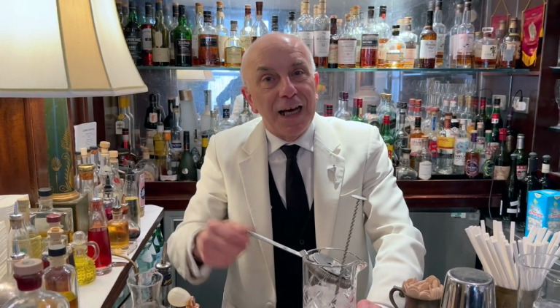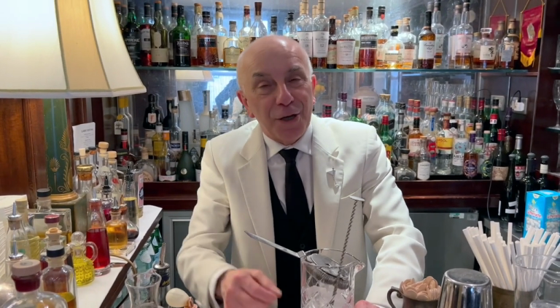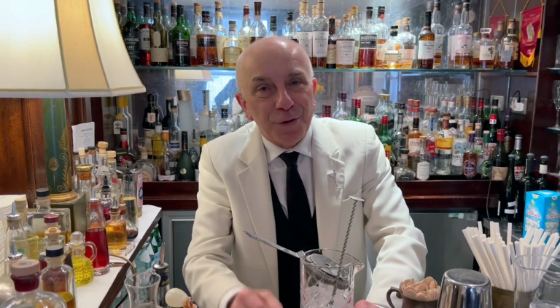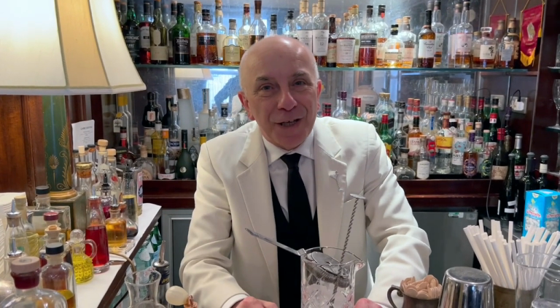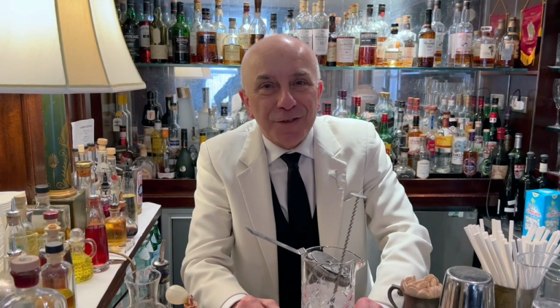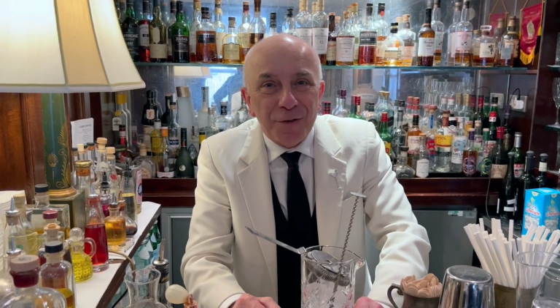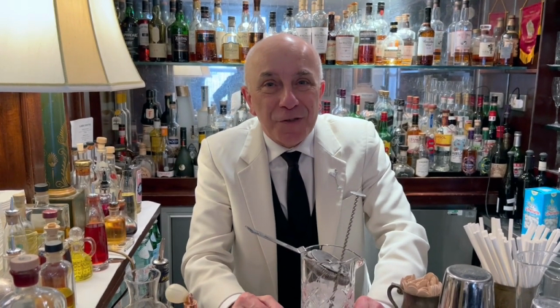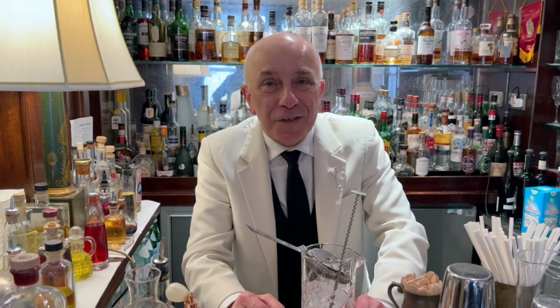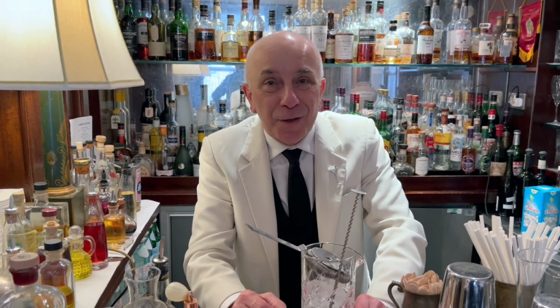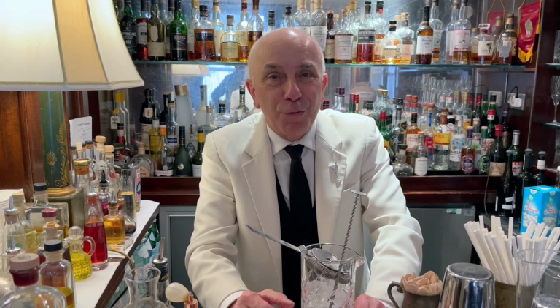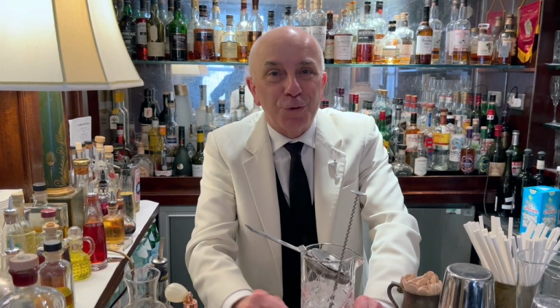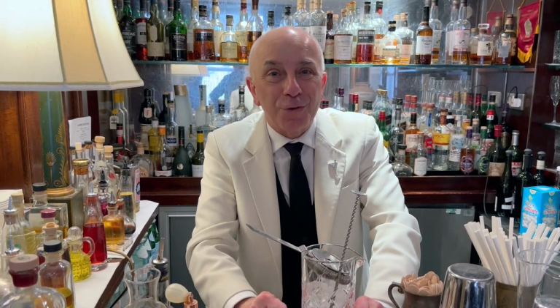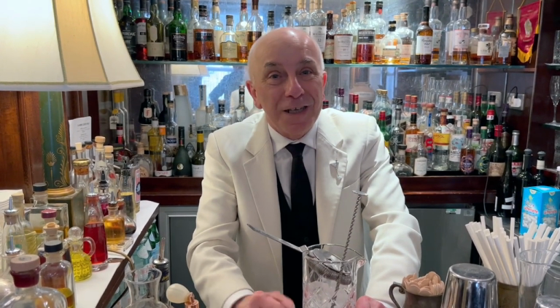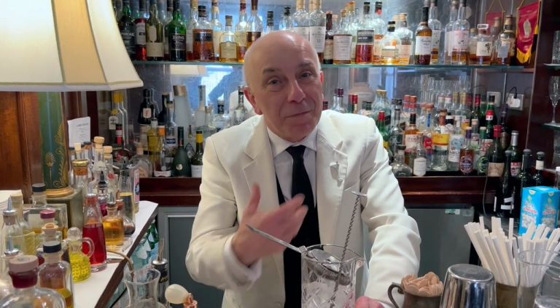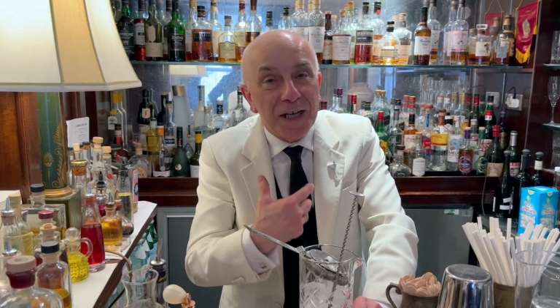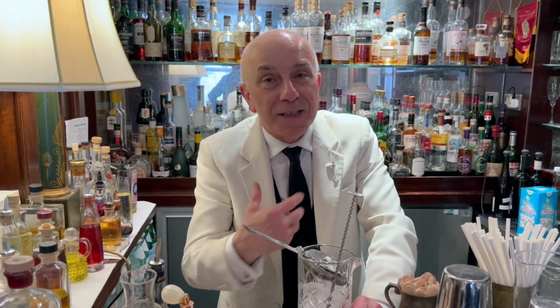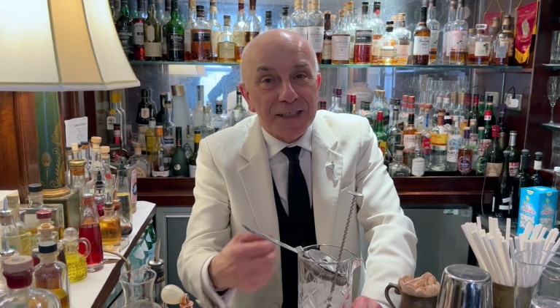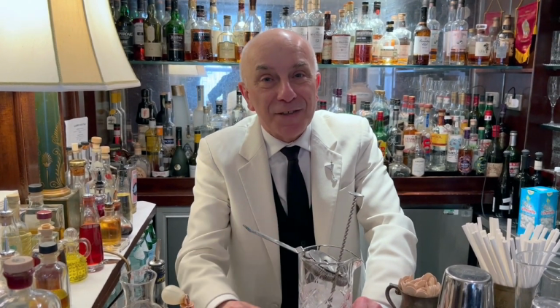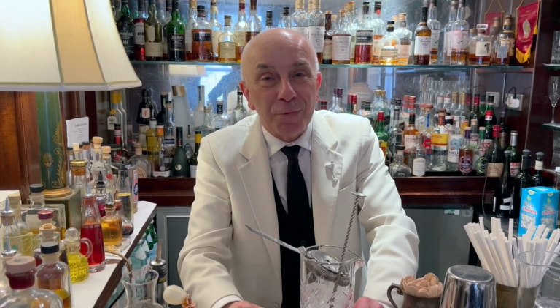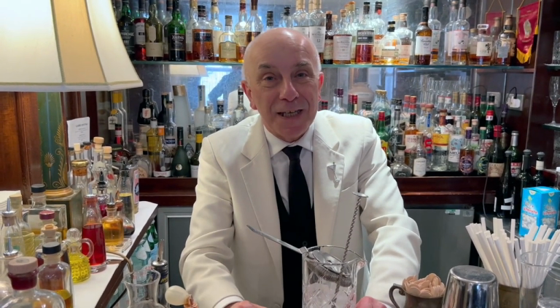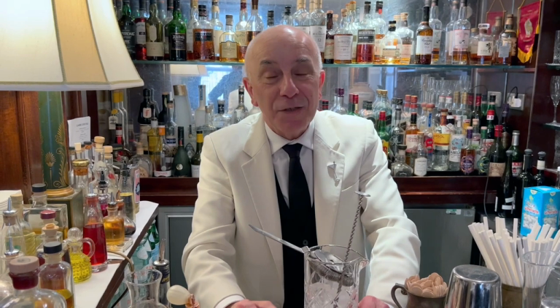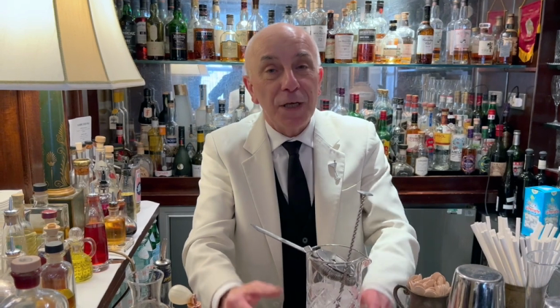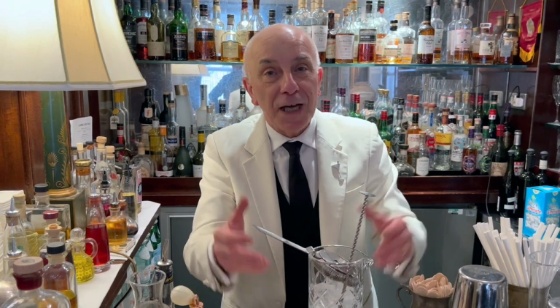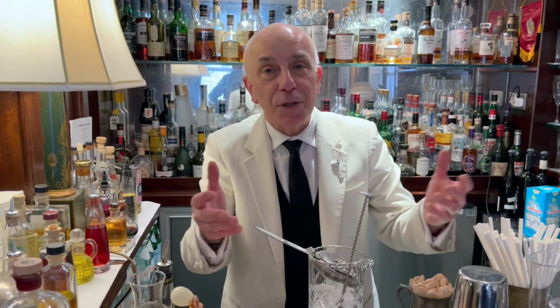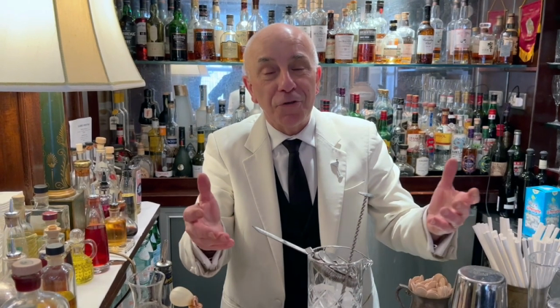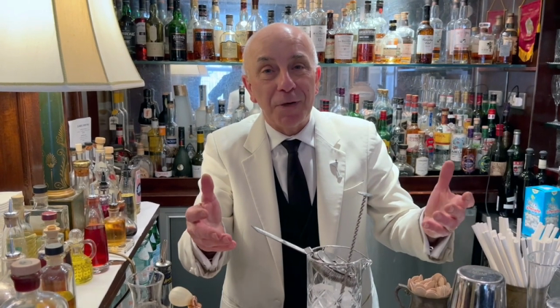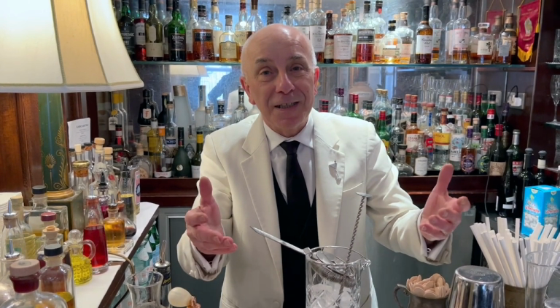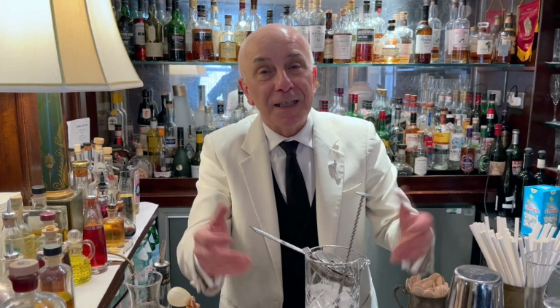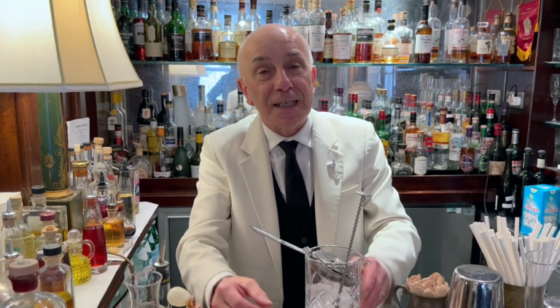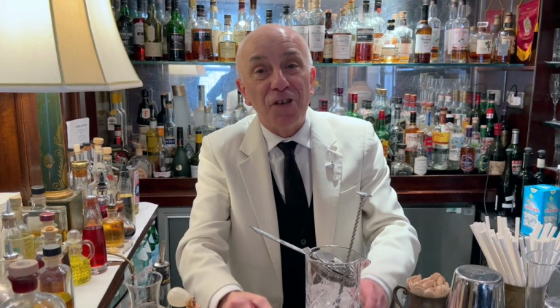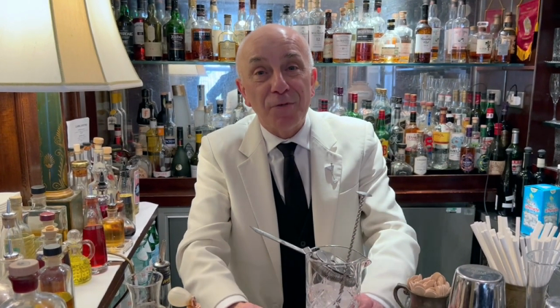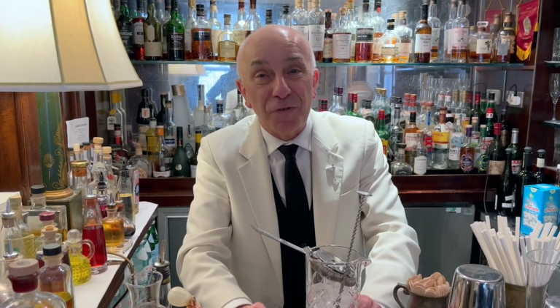Hello, Les Cocktail Connoisseurs. Bonjour. My name is Alessandro Palazzi. We are now at Jux Bar in St. James, London.